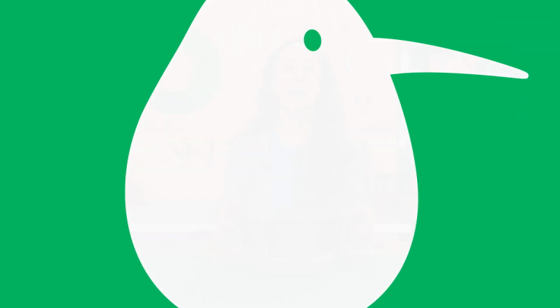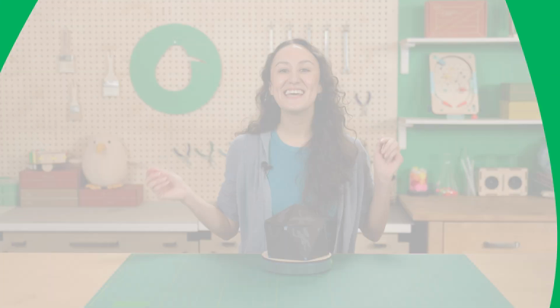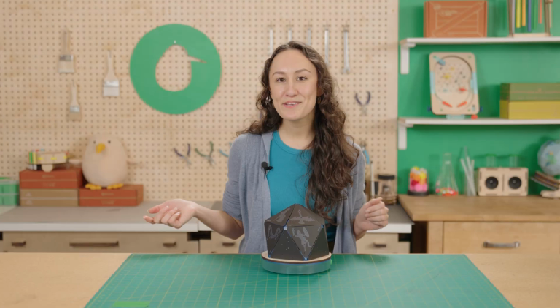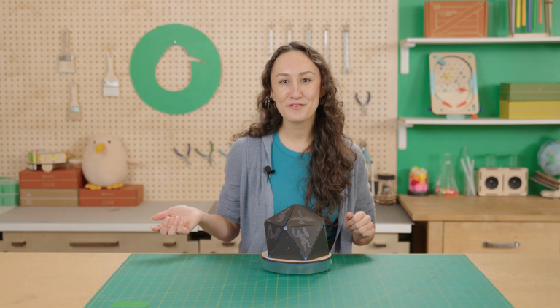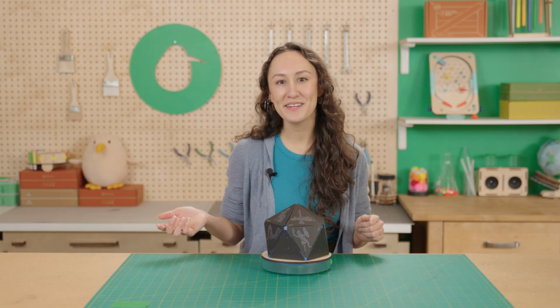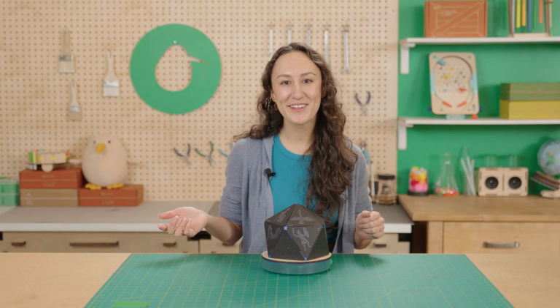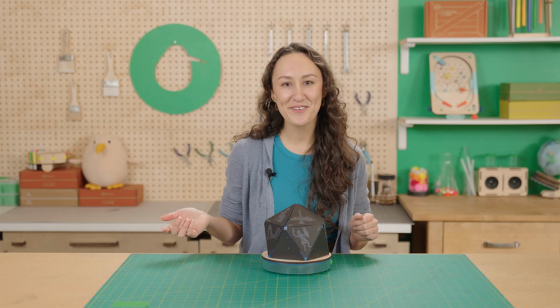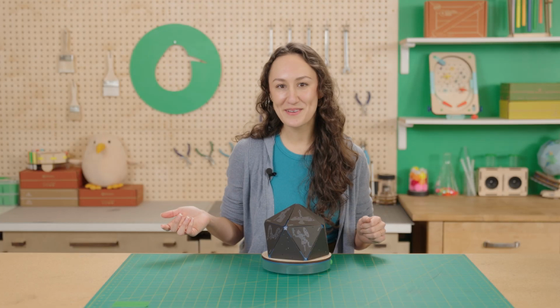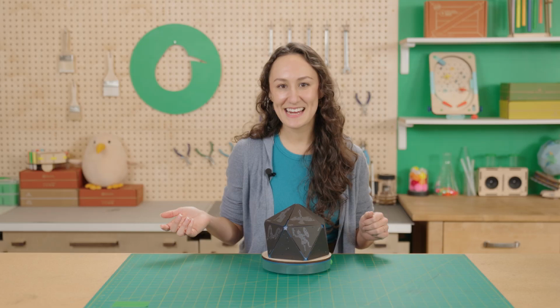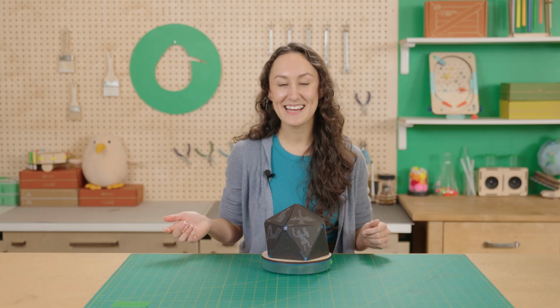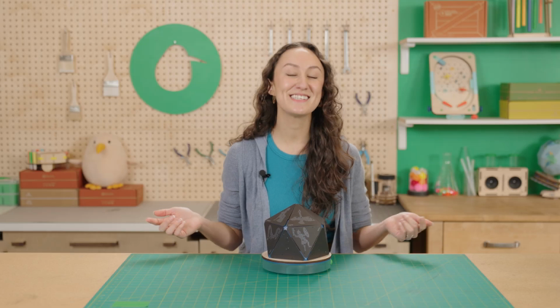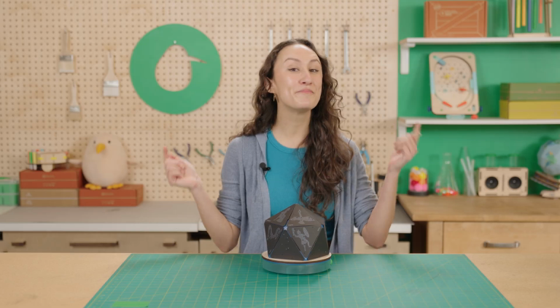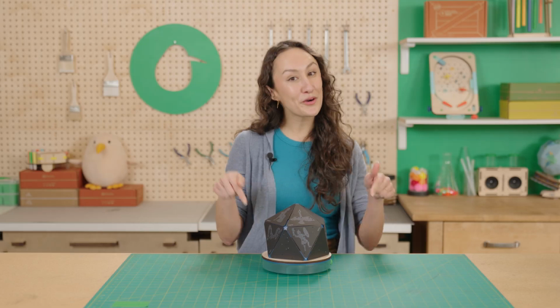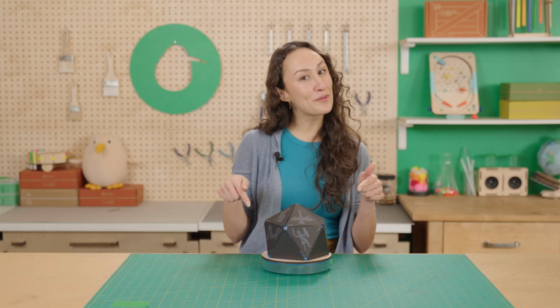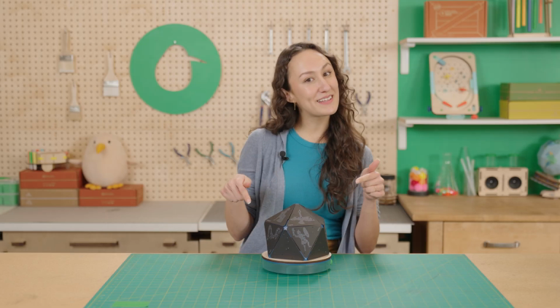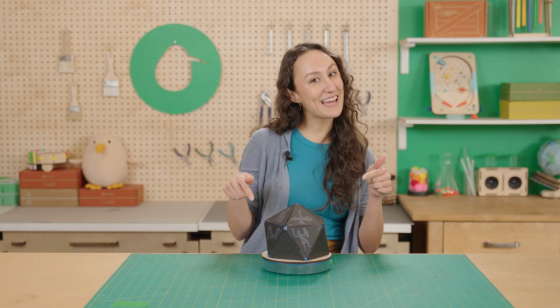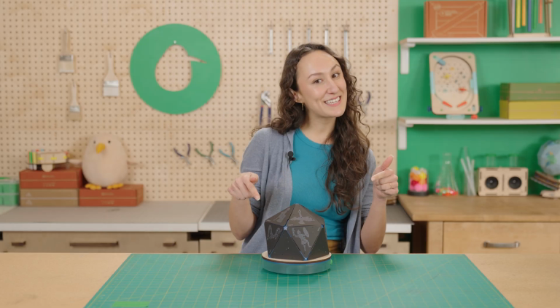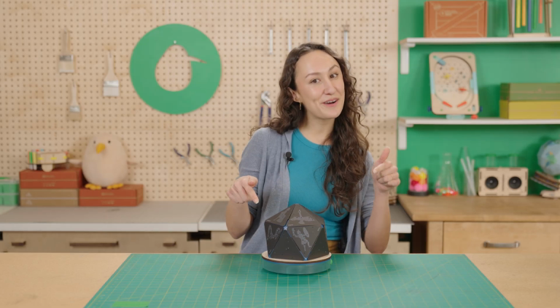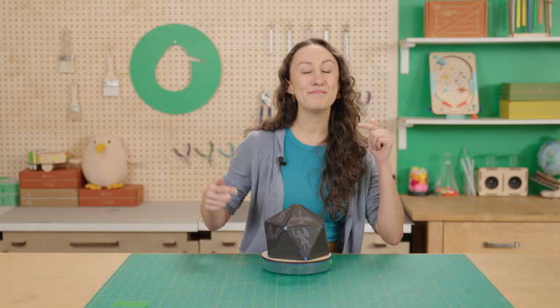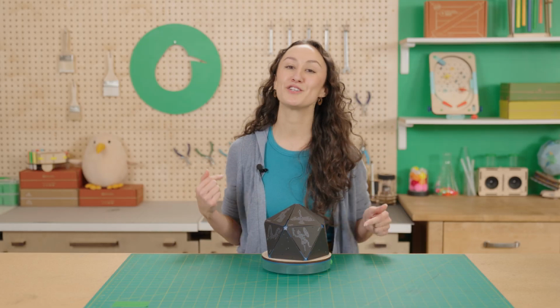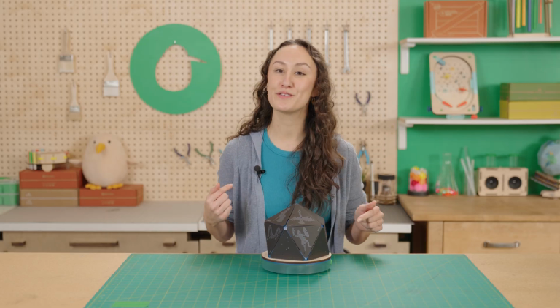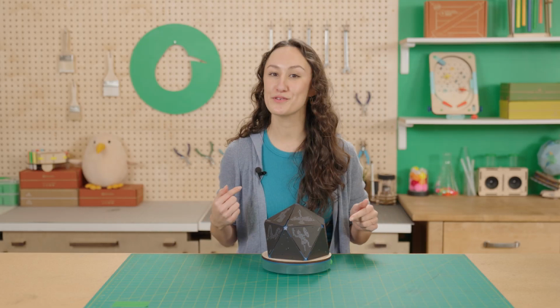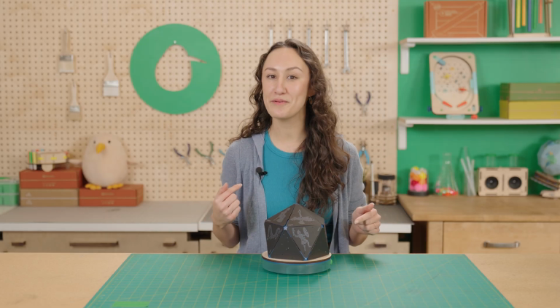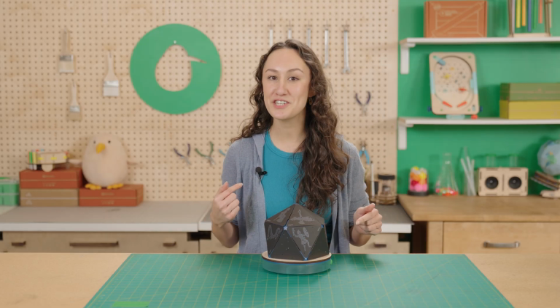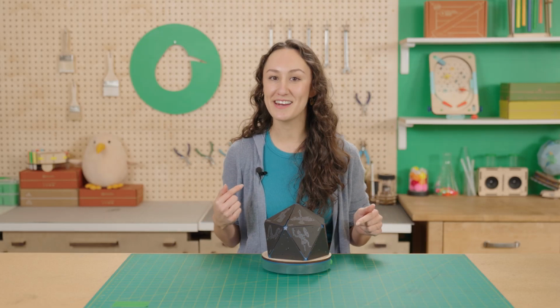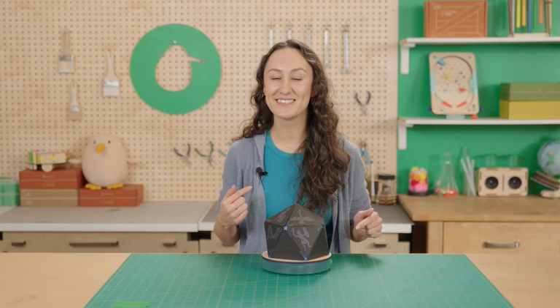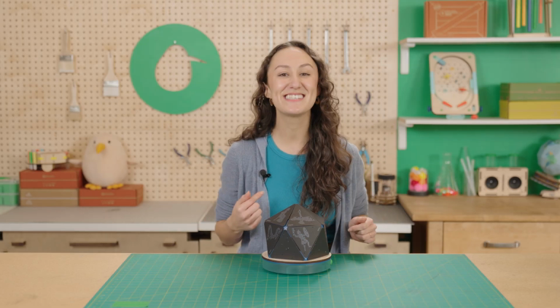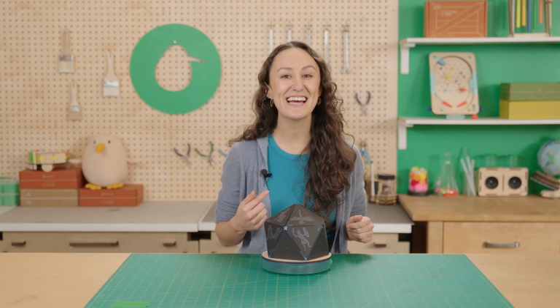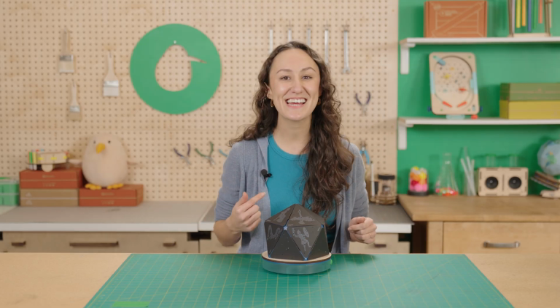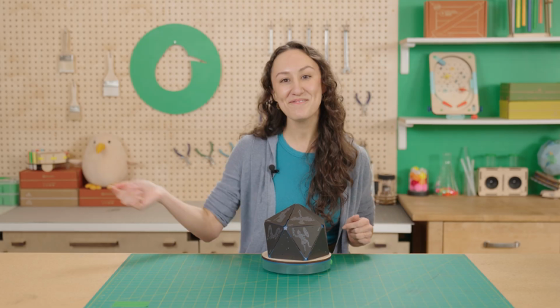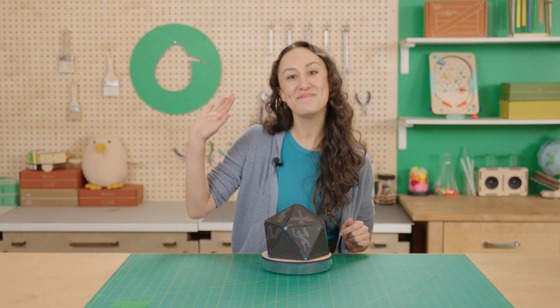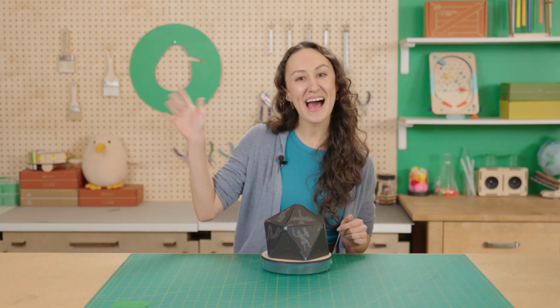Thanks so much for building along with me today. To see more cool builds like this one, make sure to subscribe to our channel. See you next time, bye!